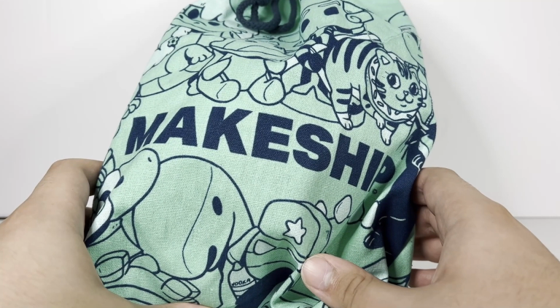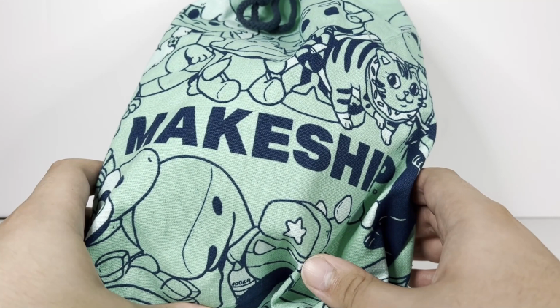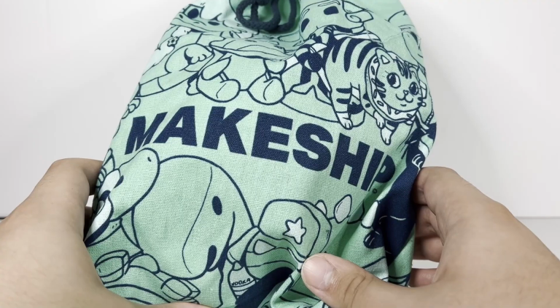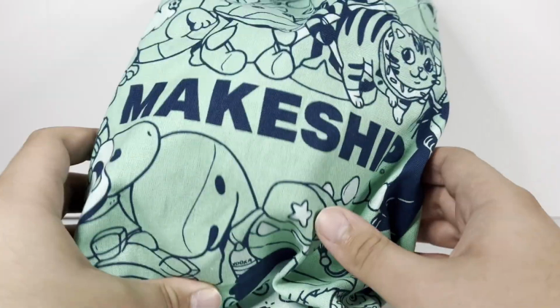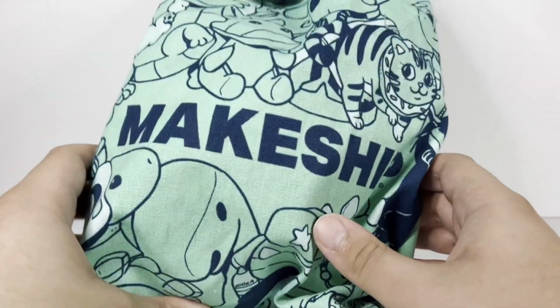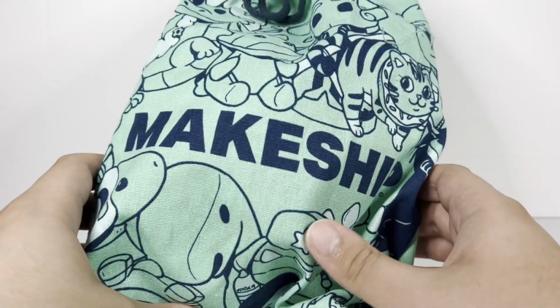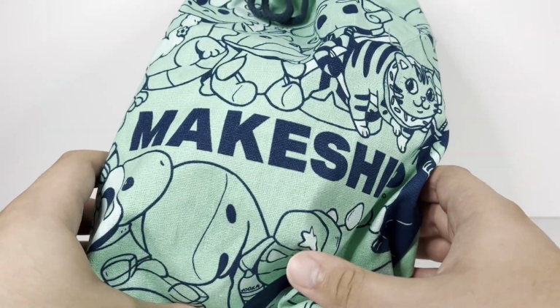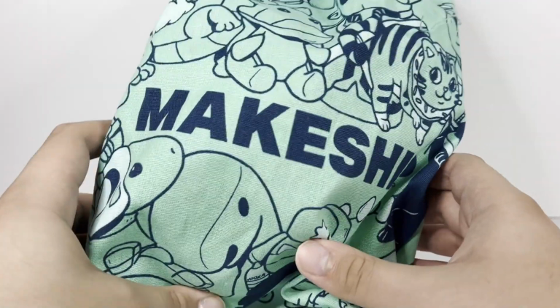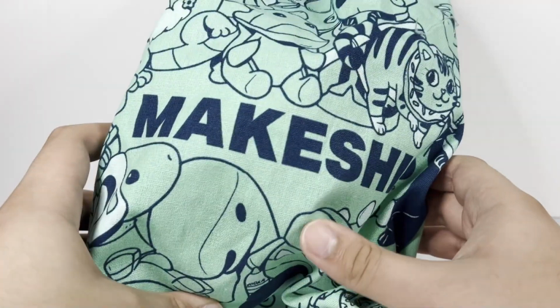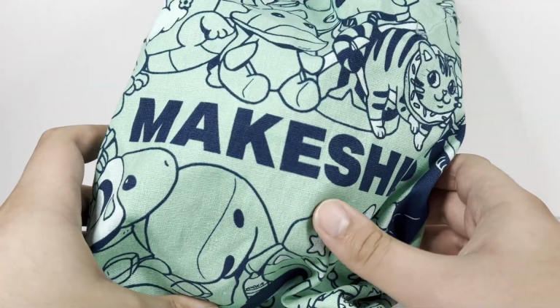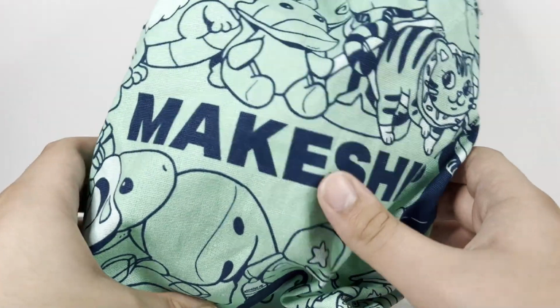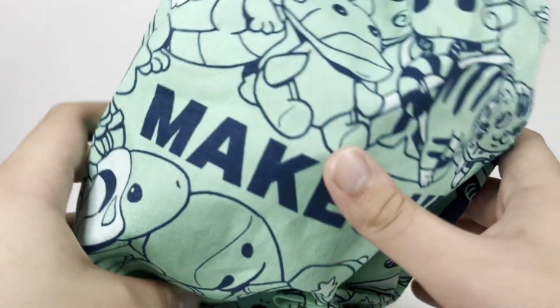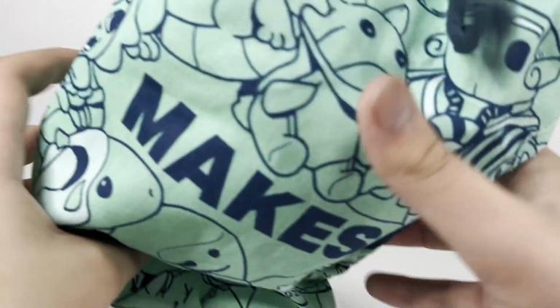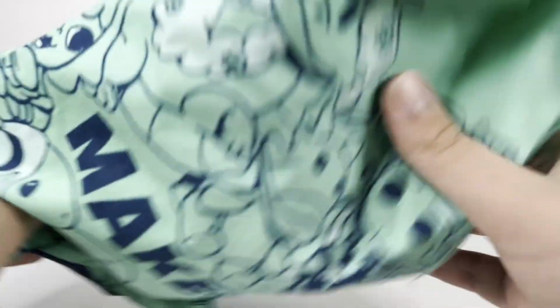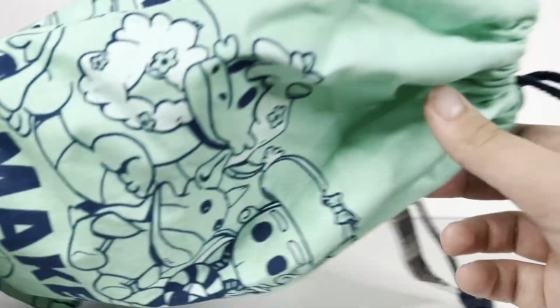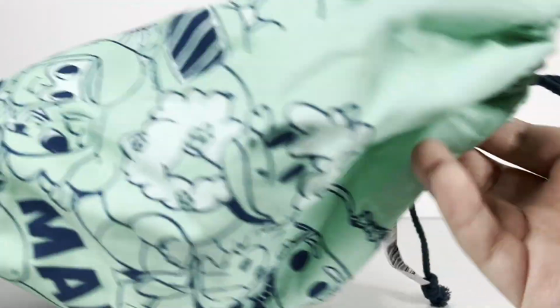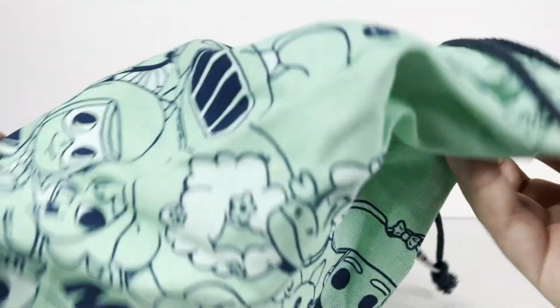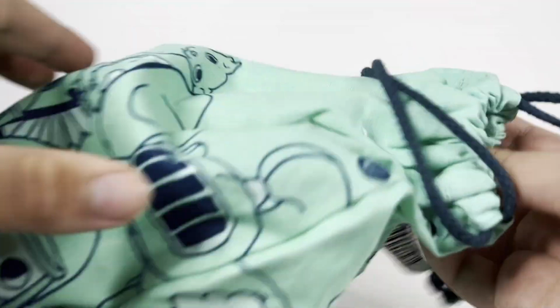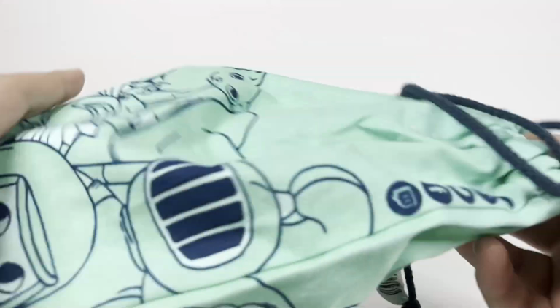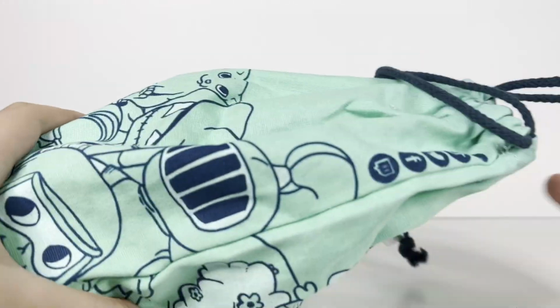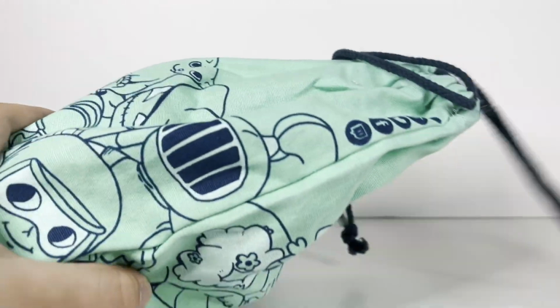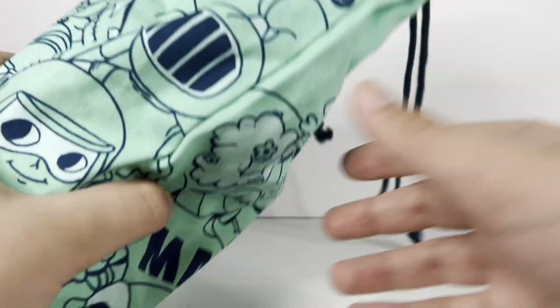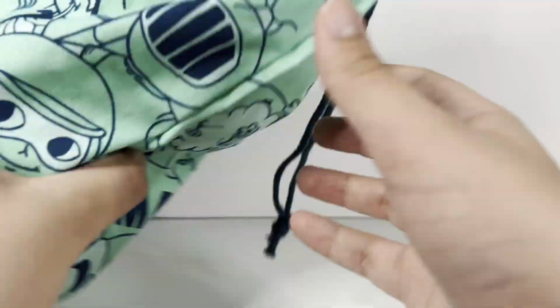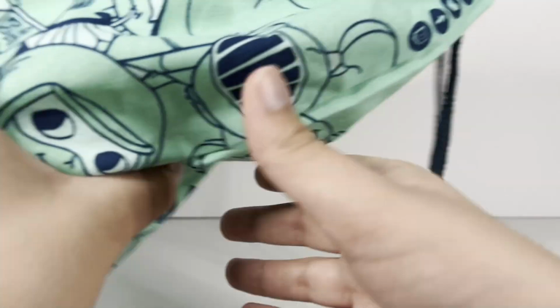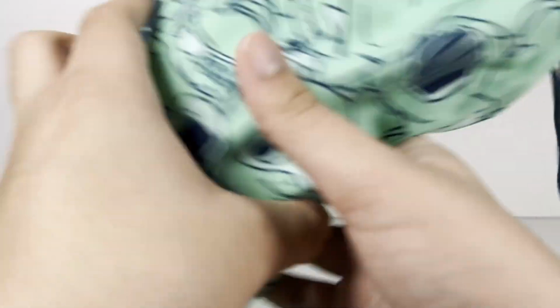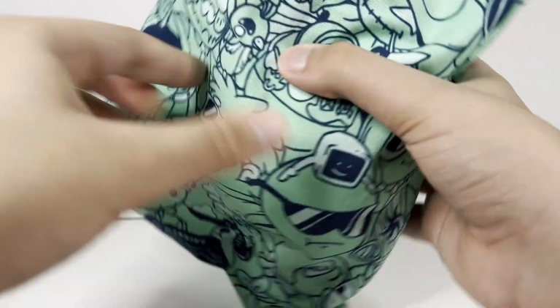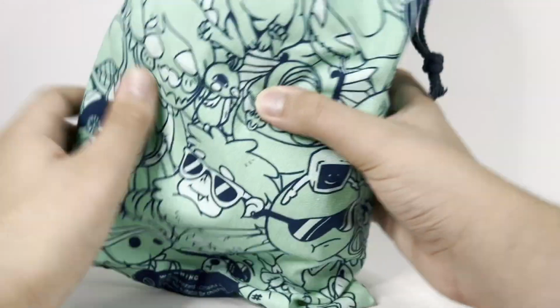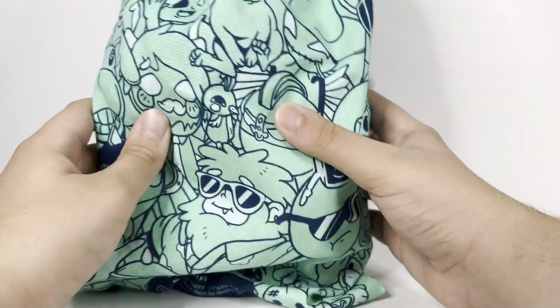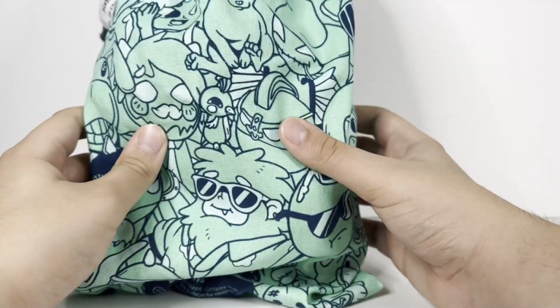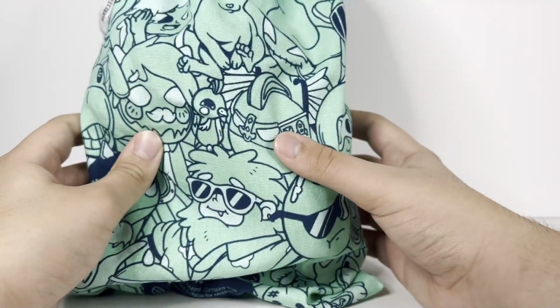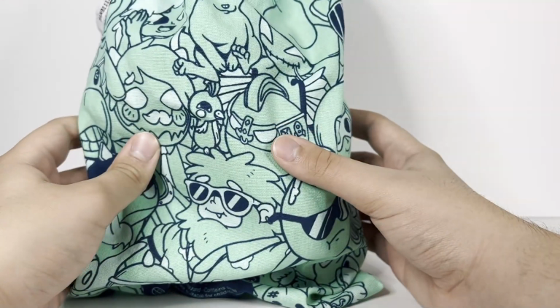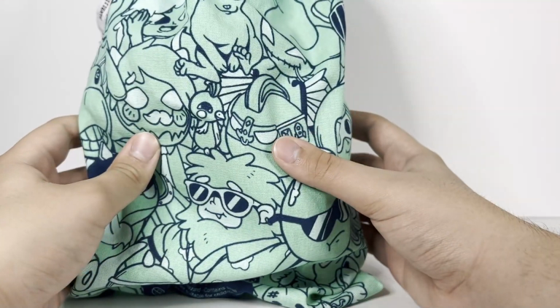We finally actually got into this plushie, and it finally came in after like two, three months of pre-ordering. Before we actually hop into the video, first of all, look at this brand new bag.